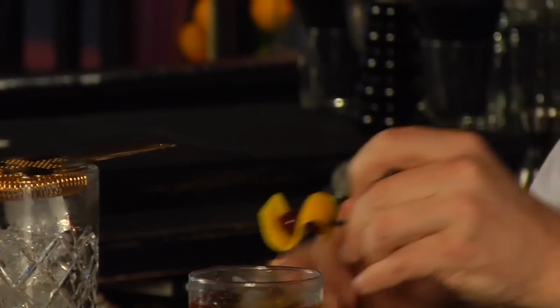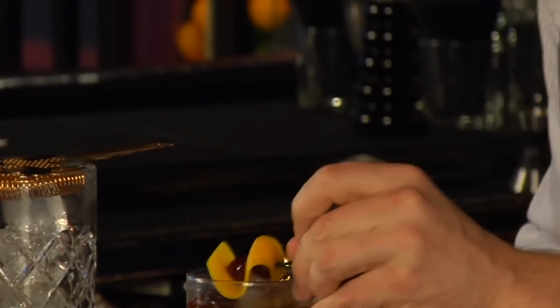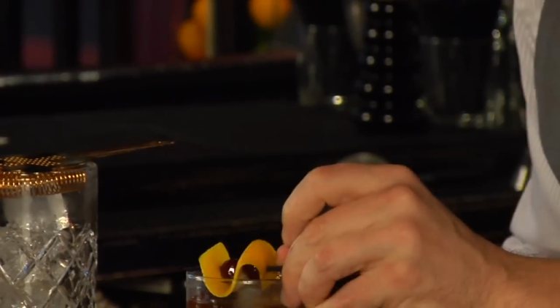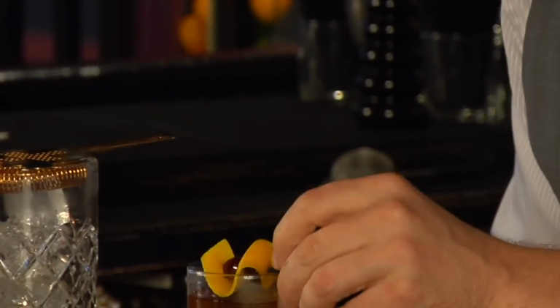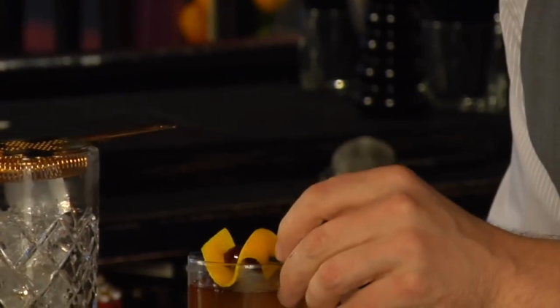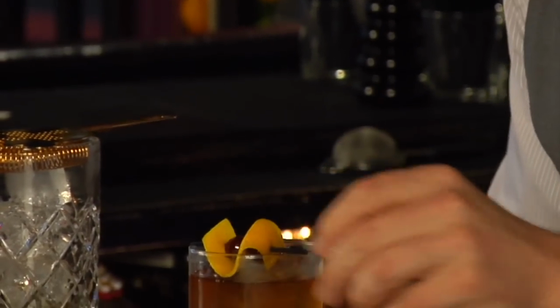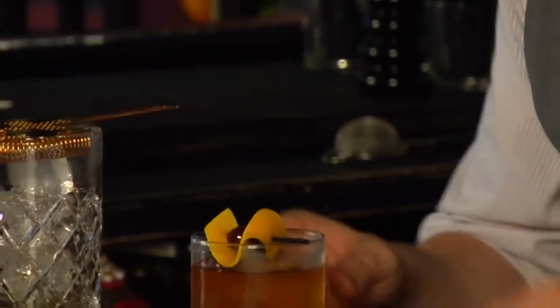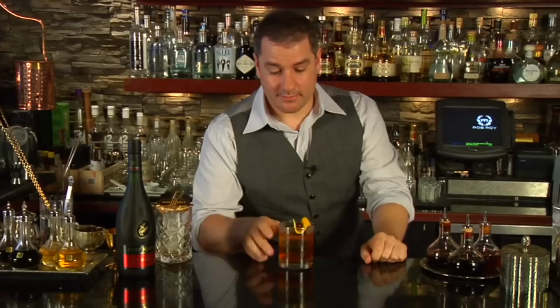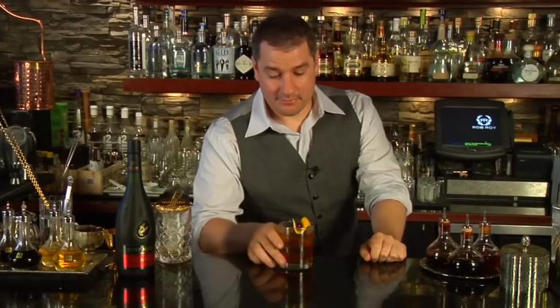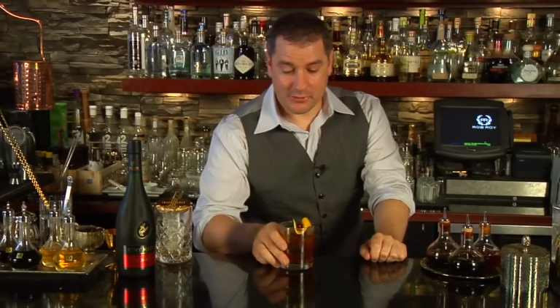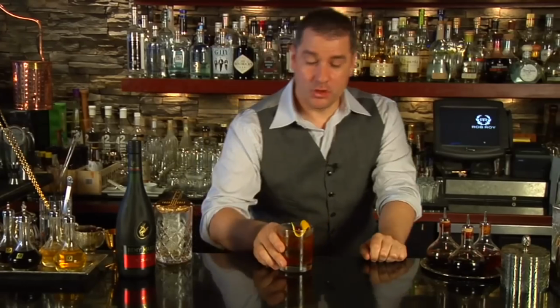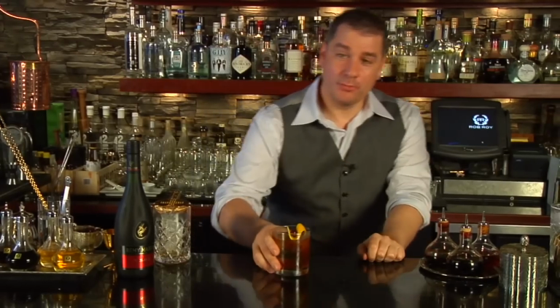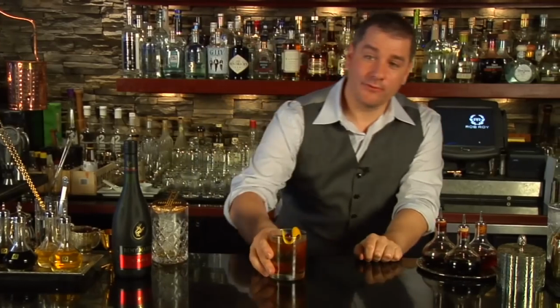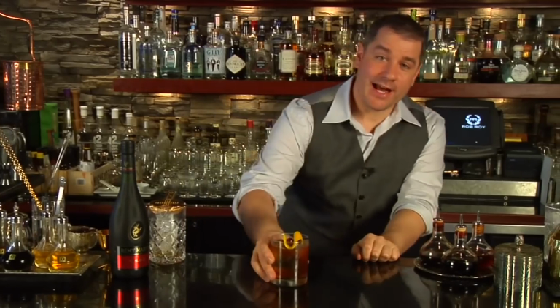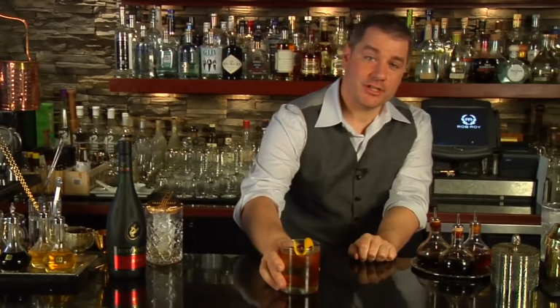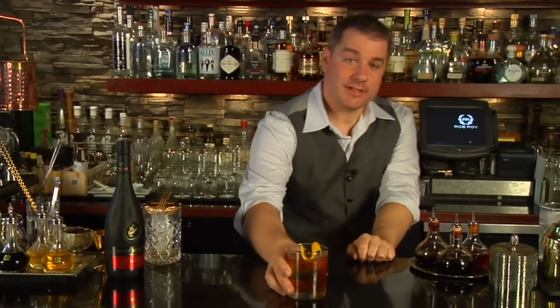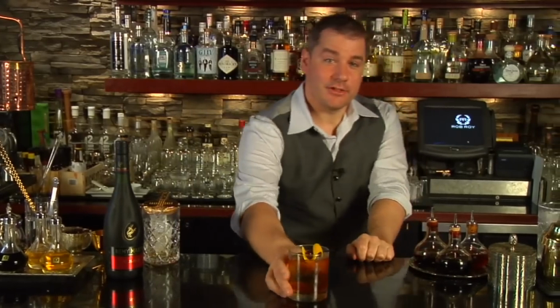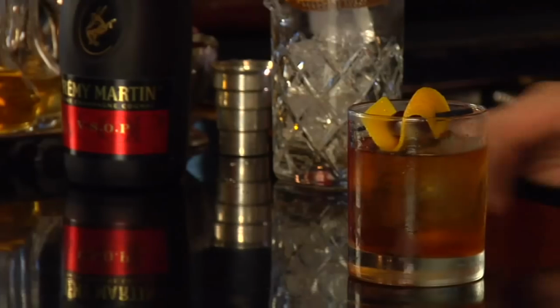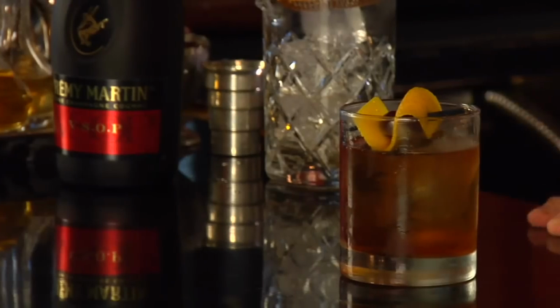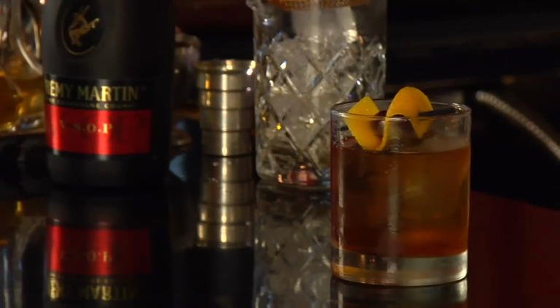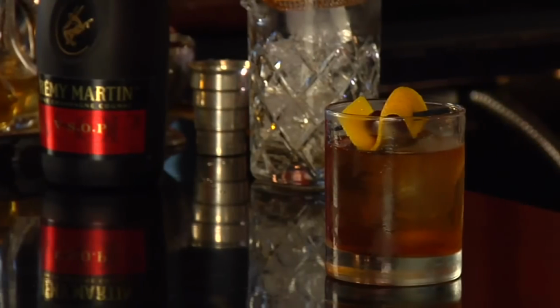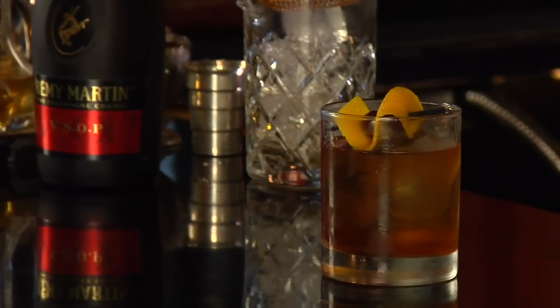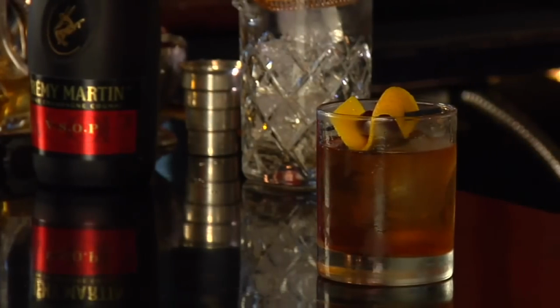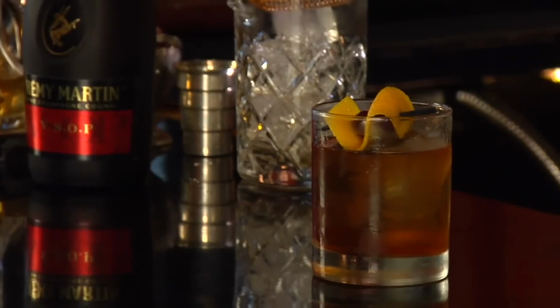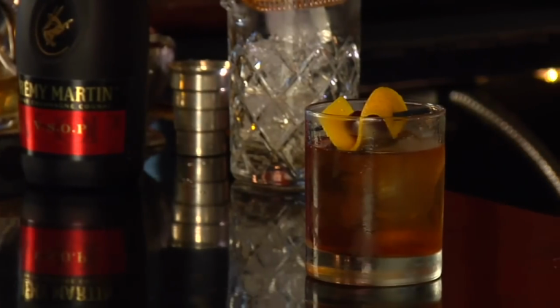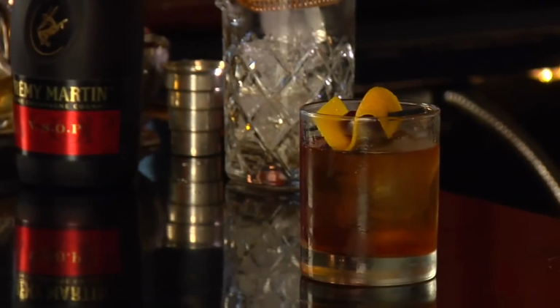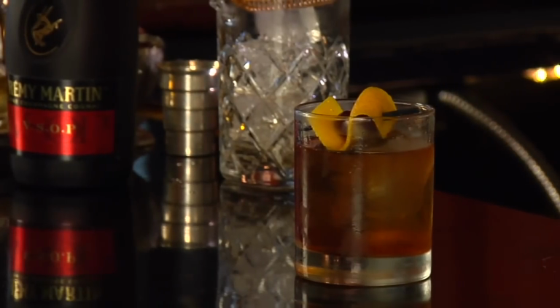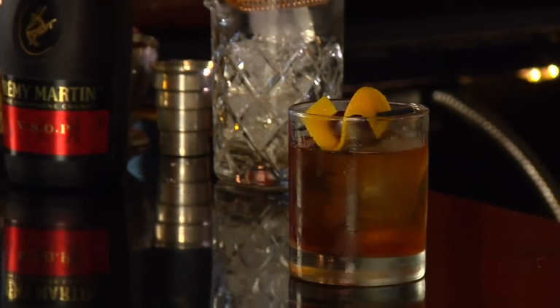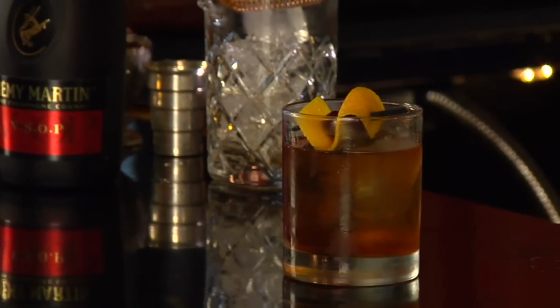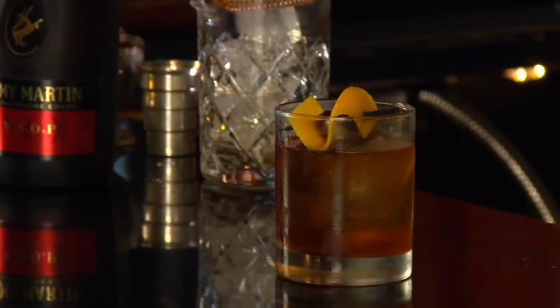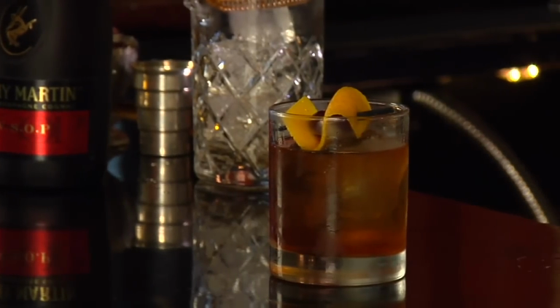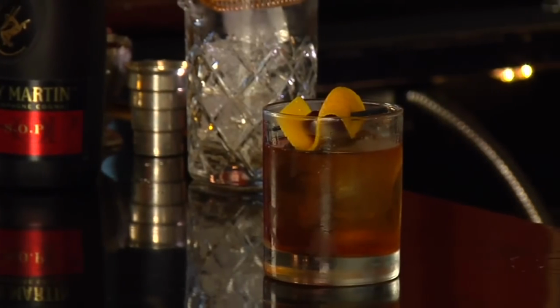And there you have it — the cubed old-fashioned using the old-fashioned simple syrup.